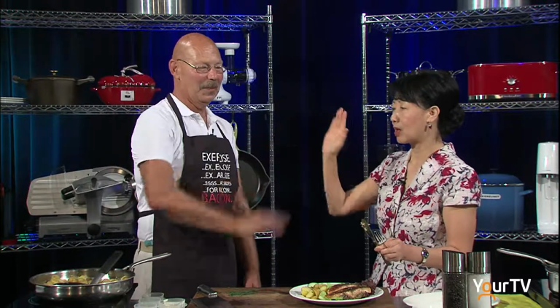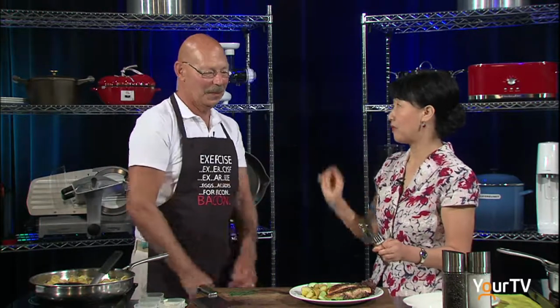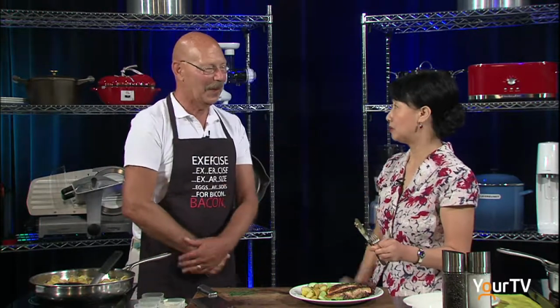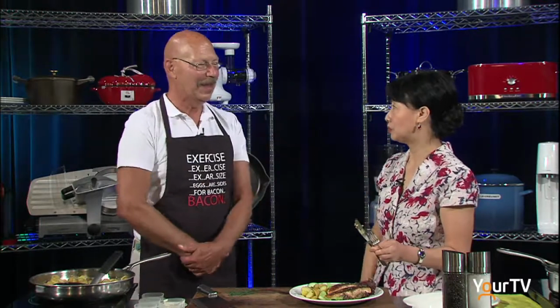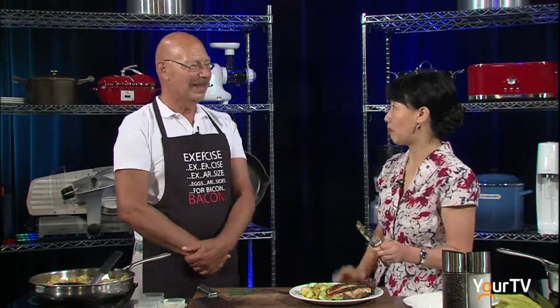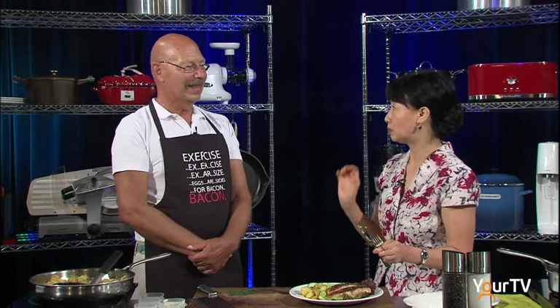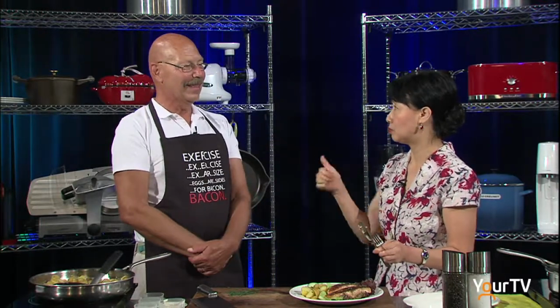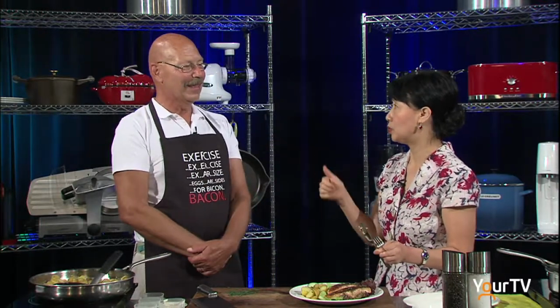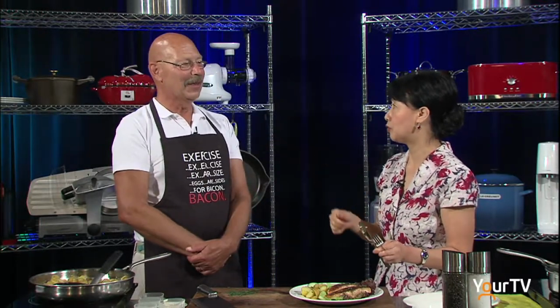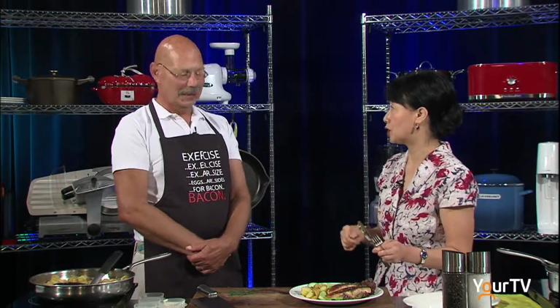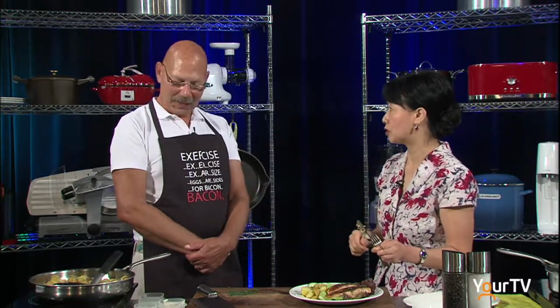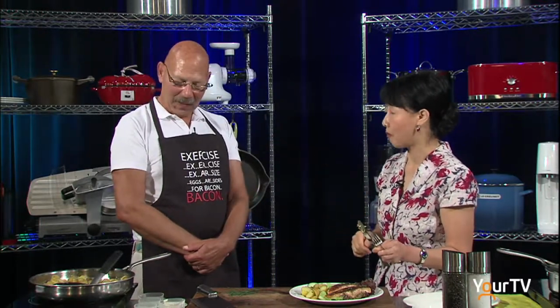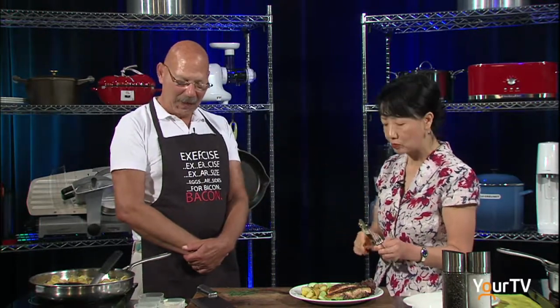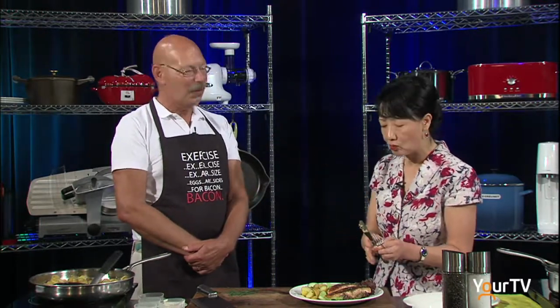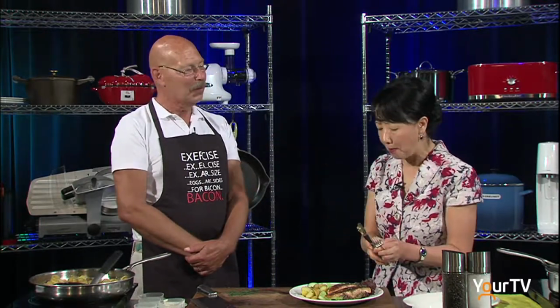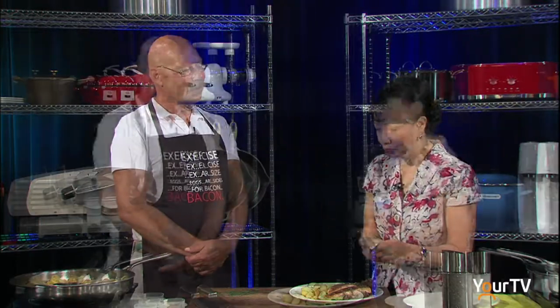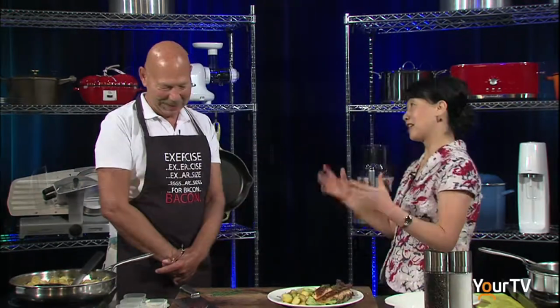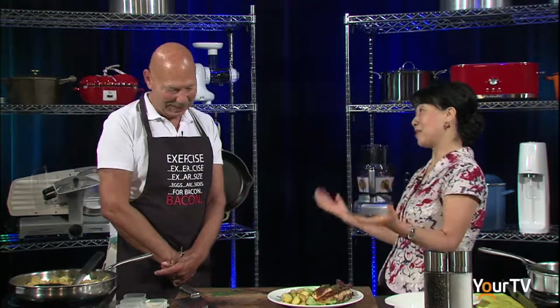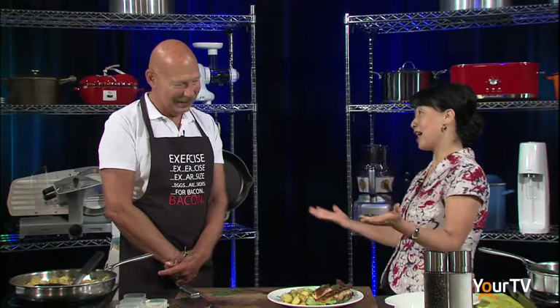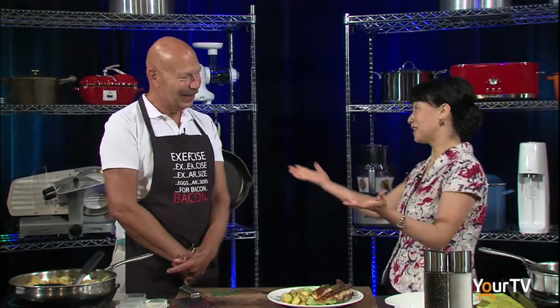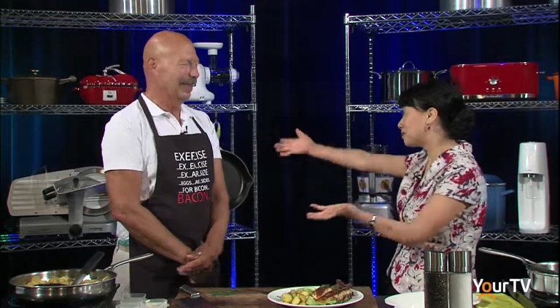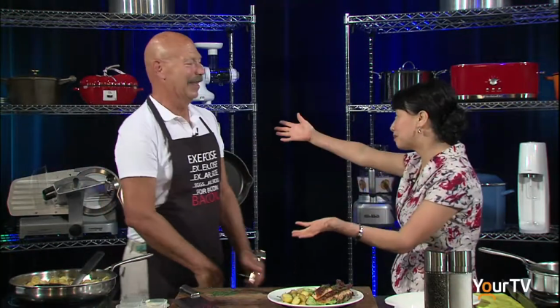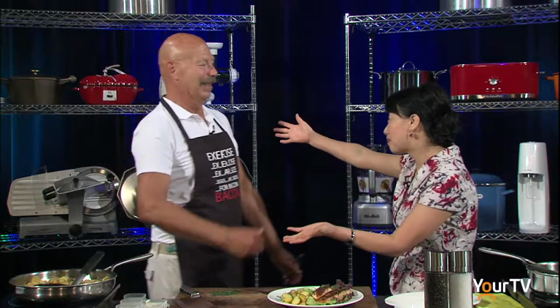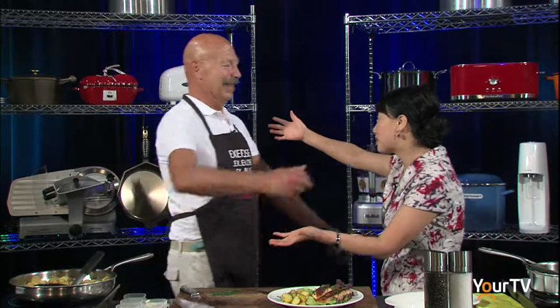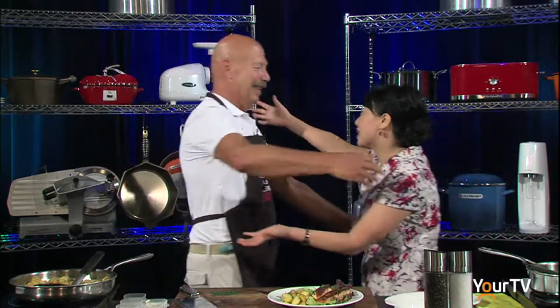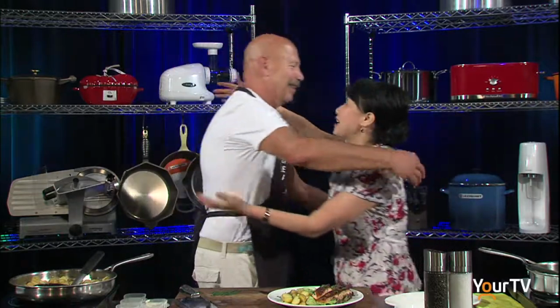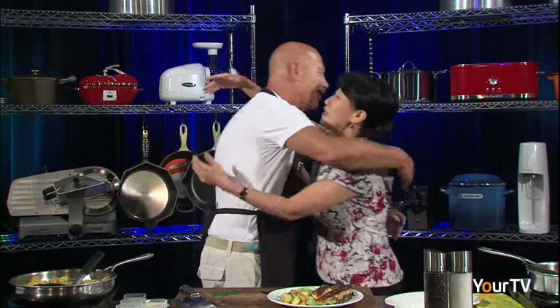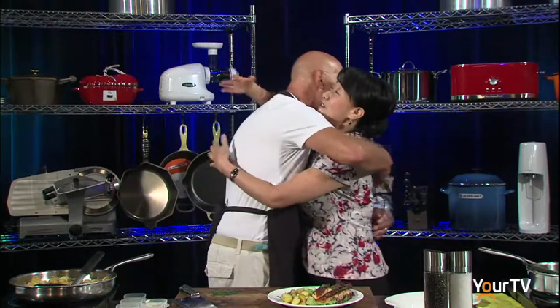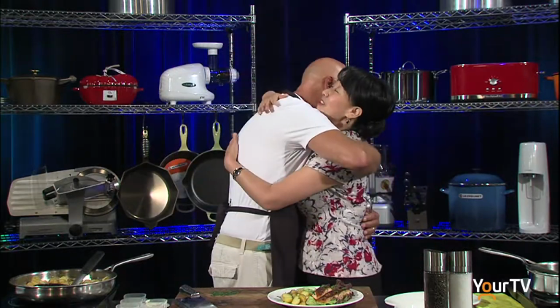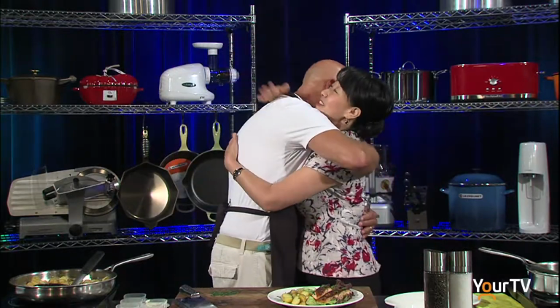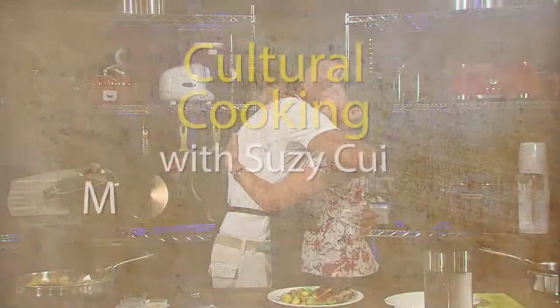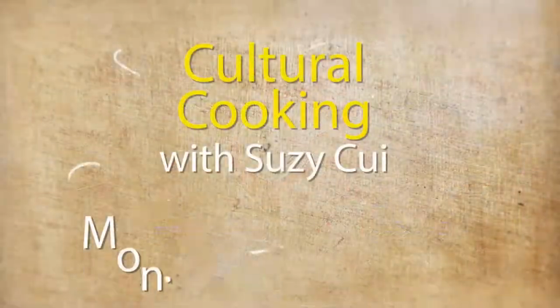Kevin, beautiful dish. Thank you. Give me a hug. Thank you, Kevin. Thank you.